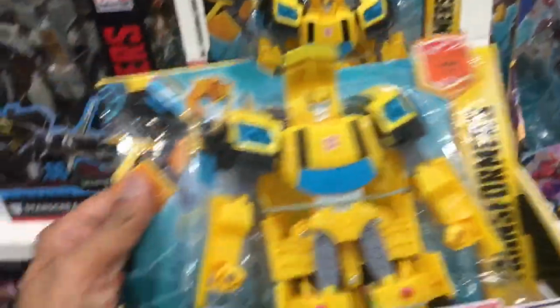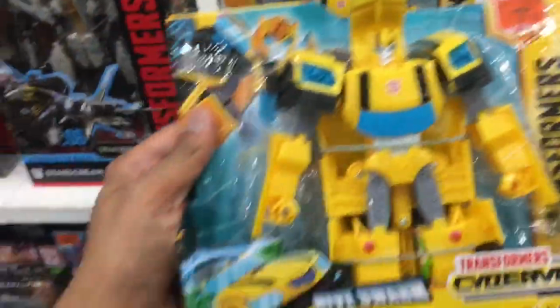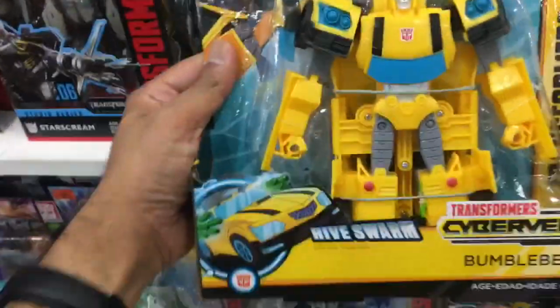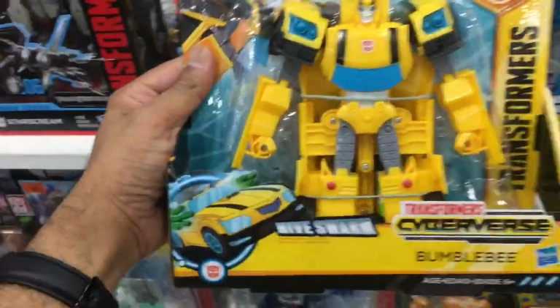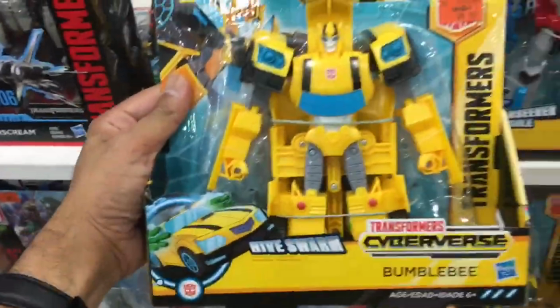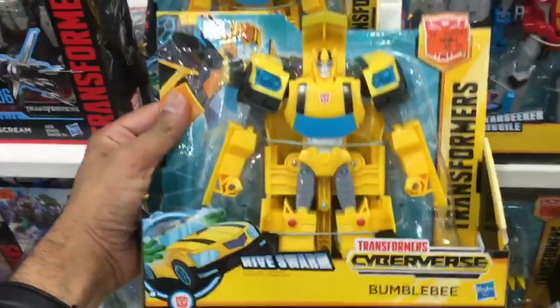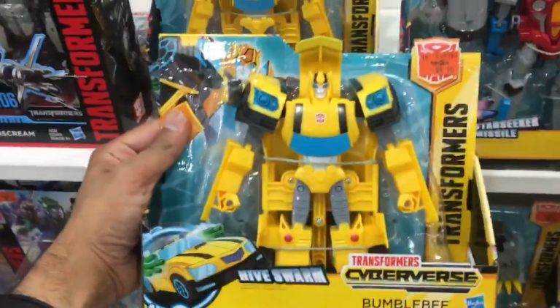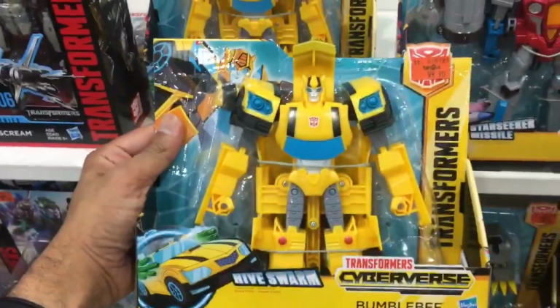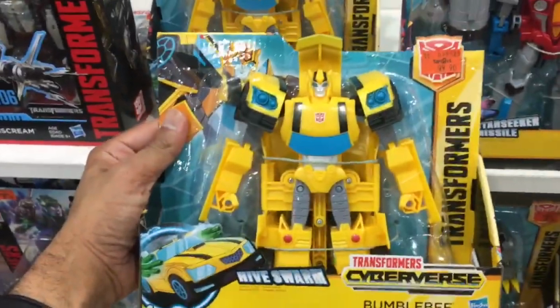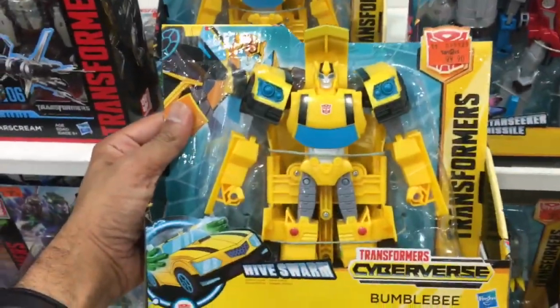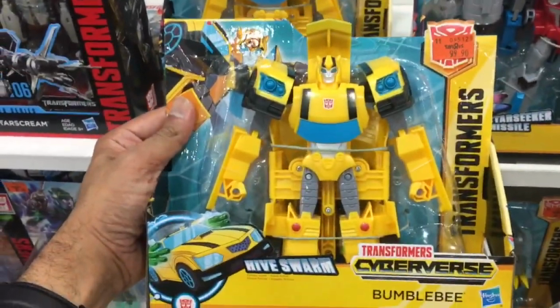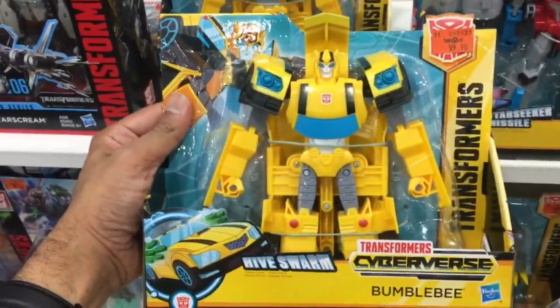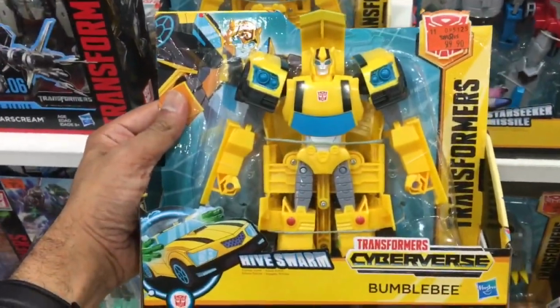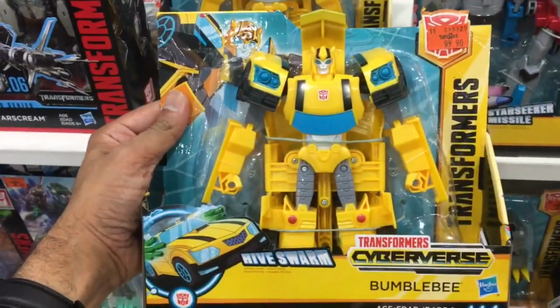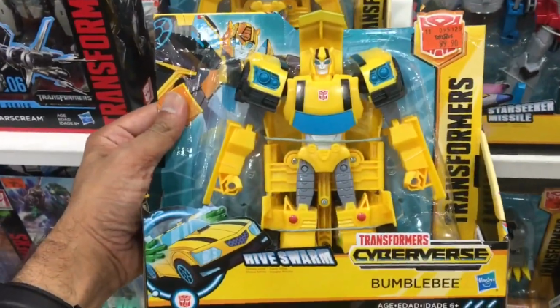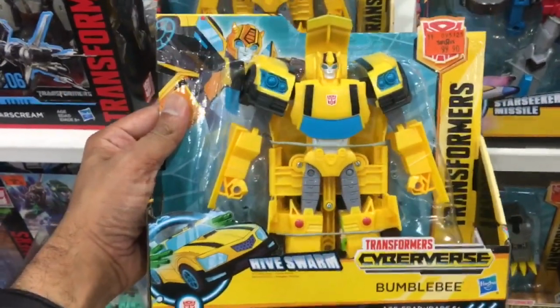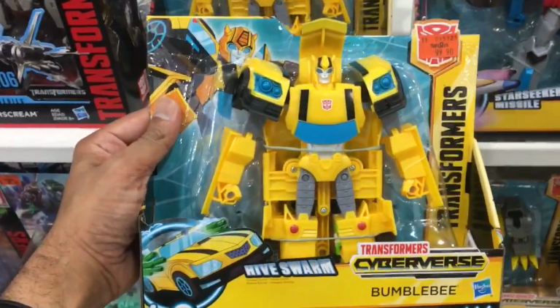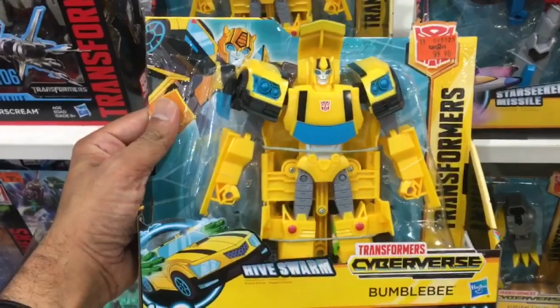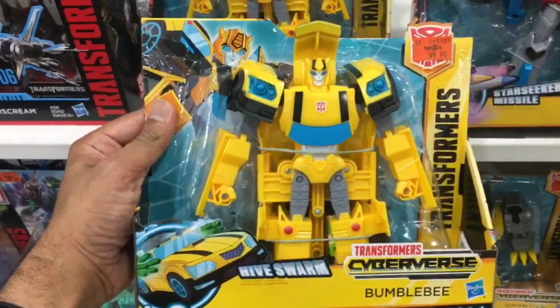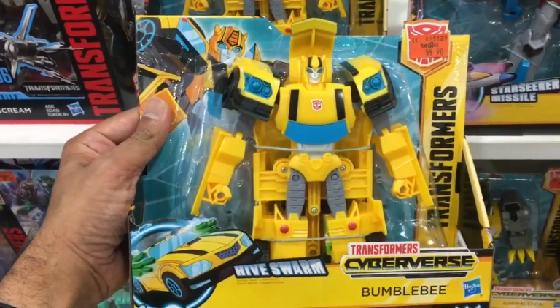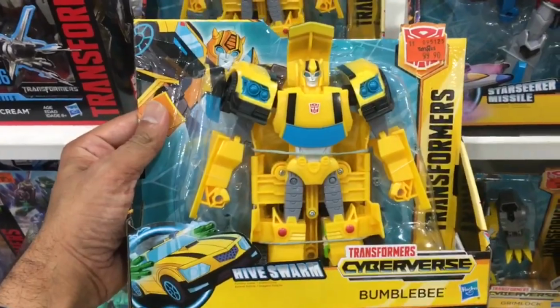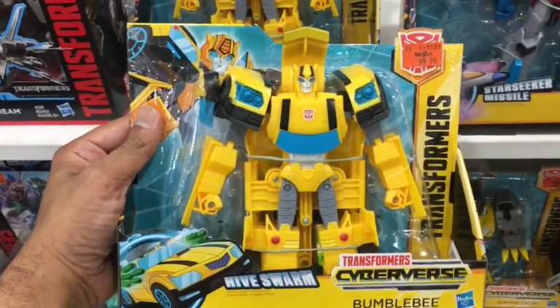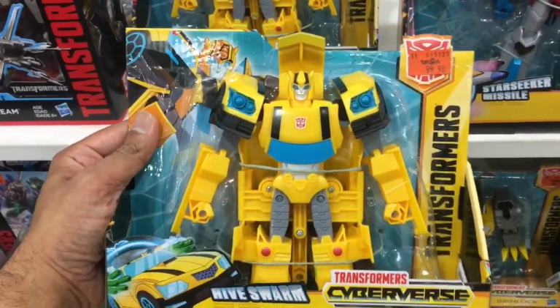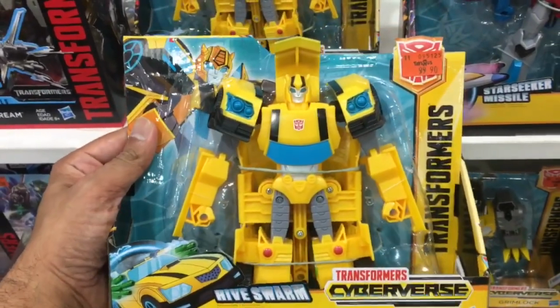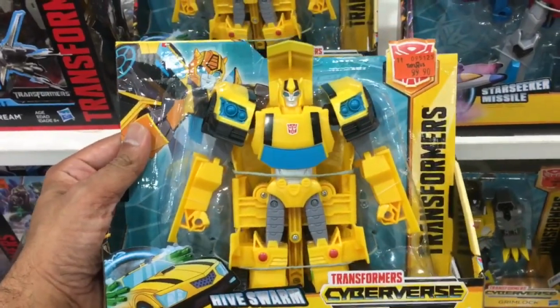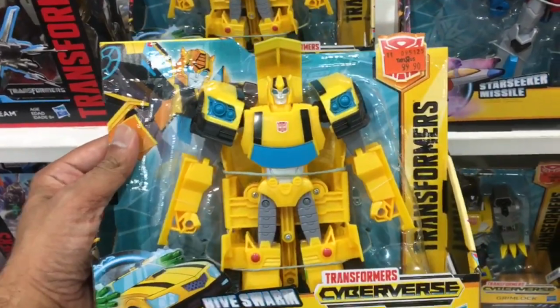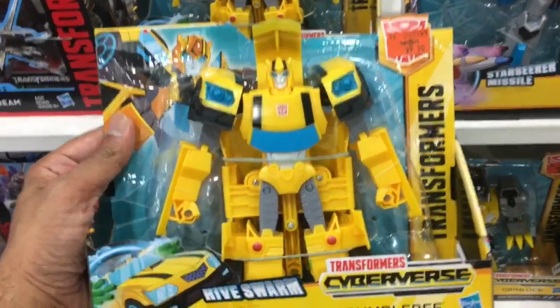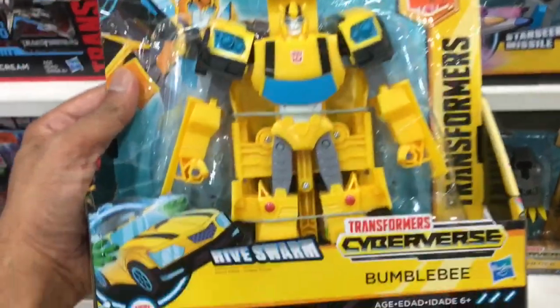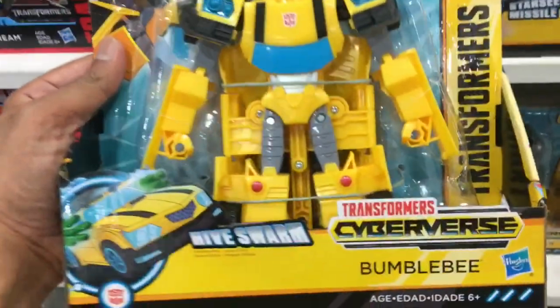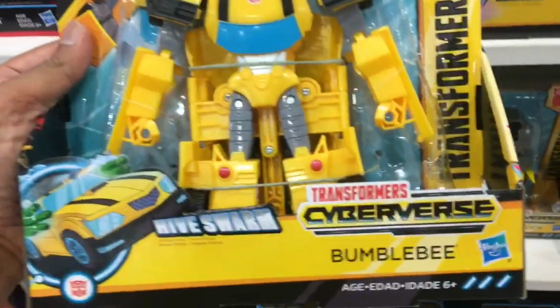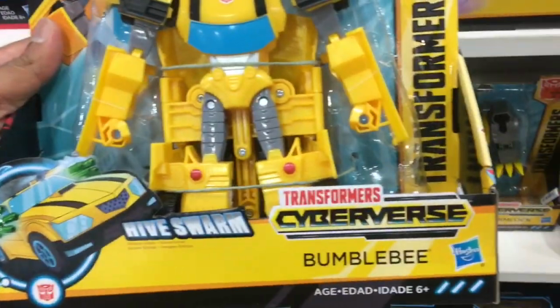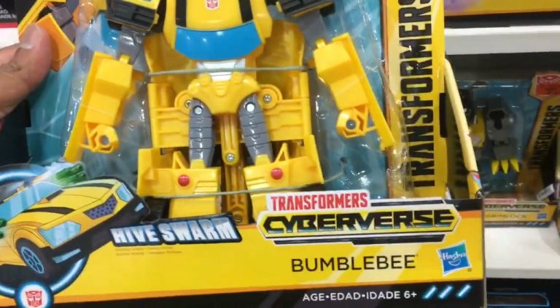Transformers Cyberverse is now in stores. Most of this stuff is still piggybacking the classic G1 influencers, and that's actually a great thing.